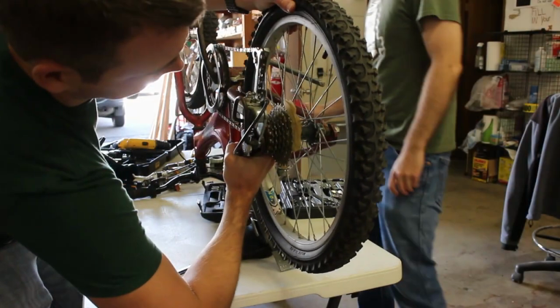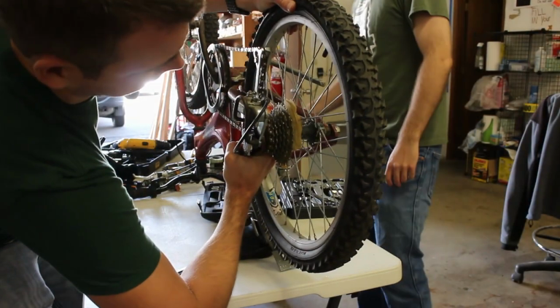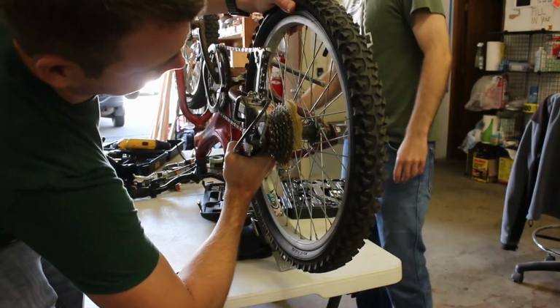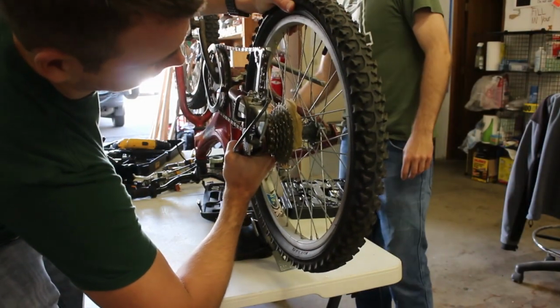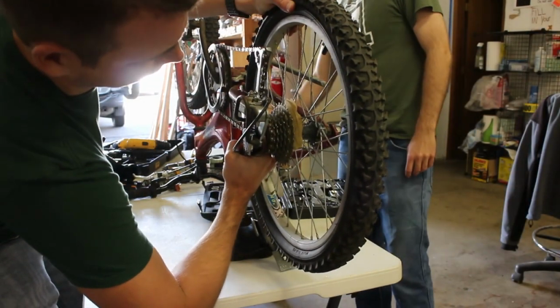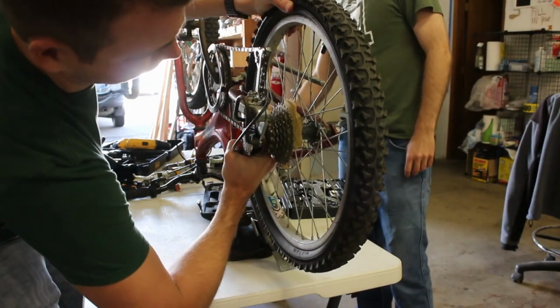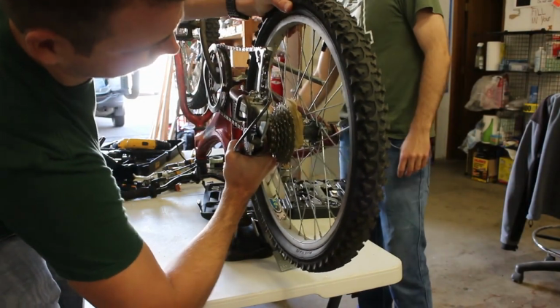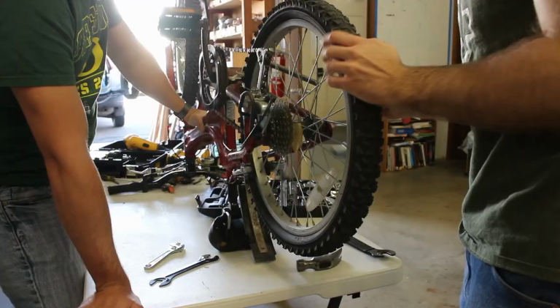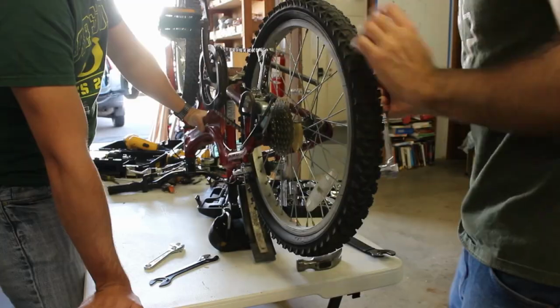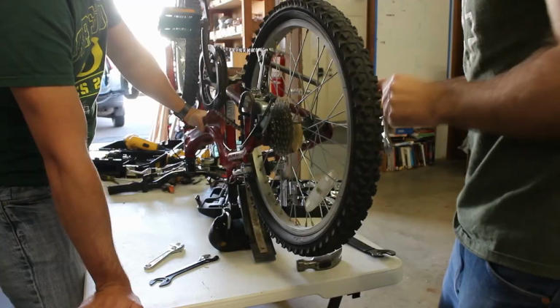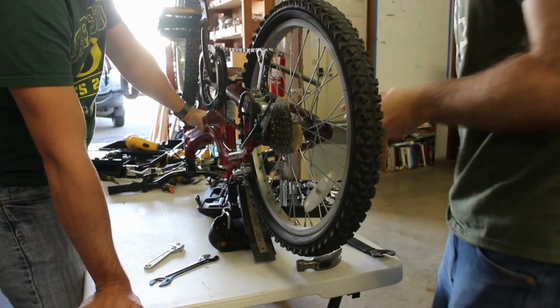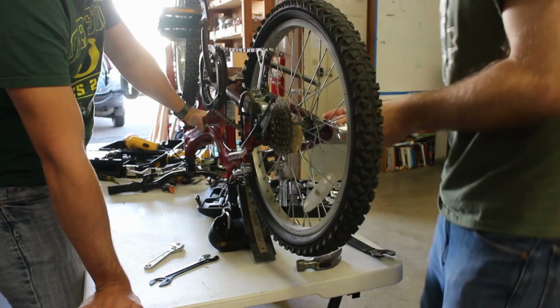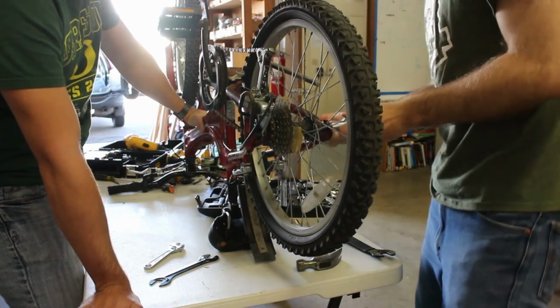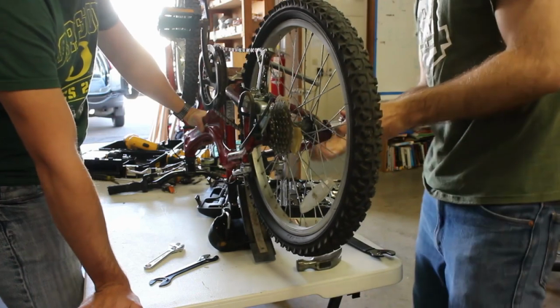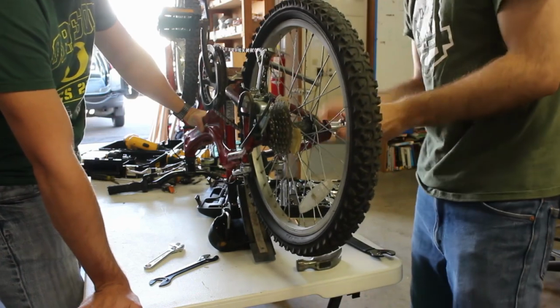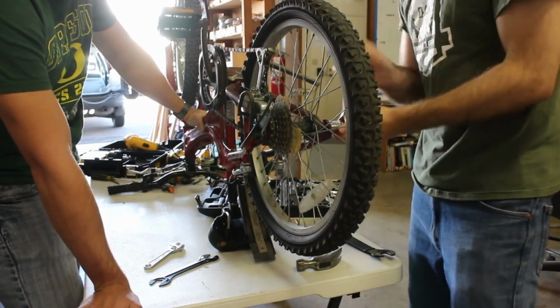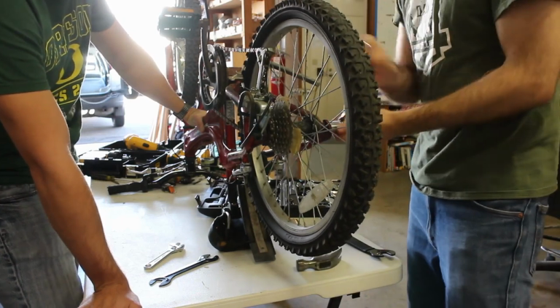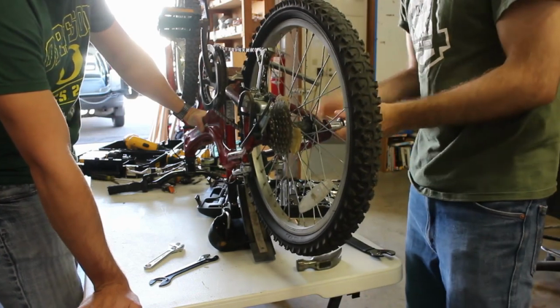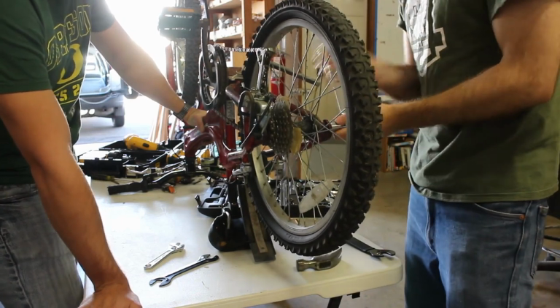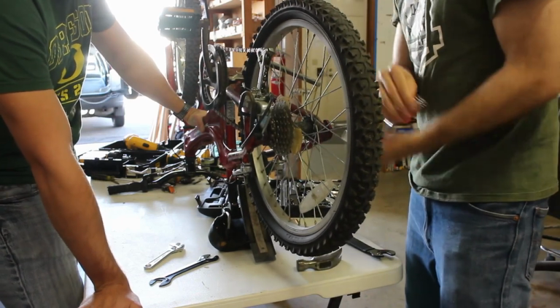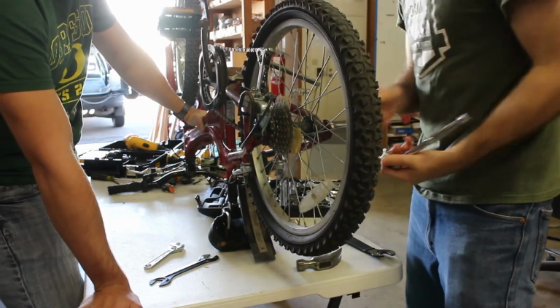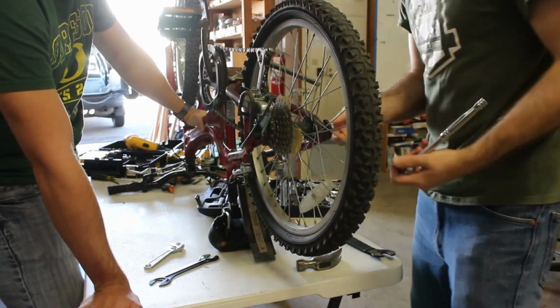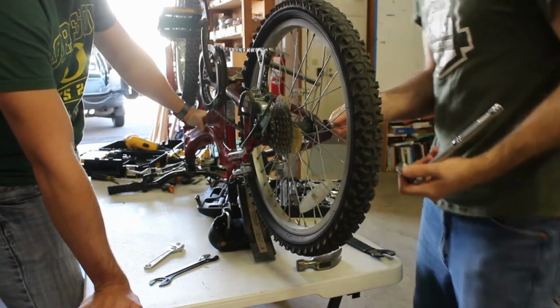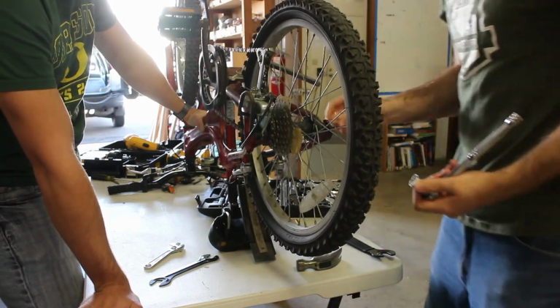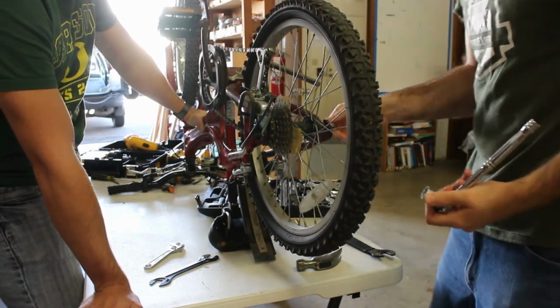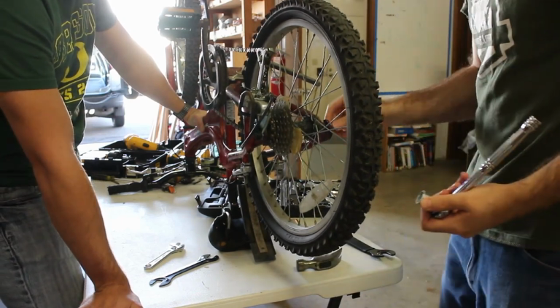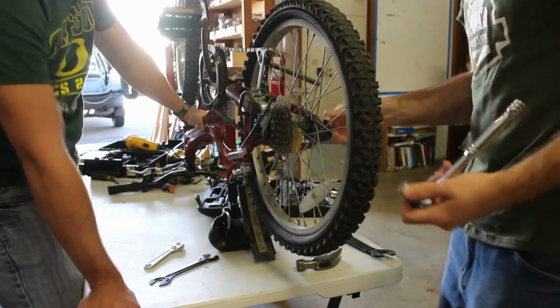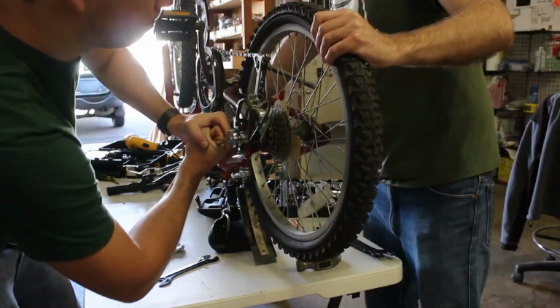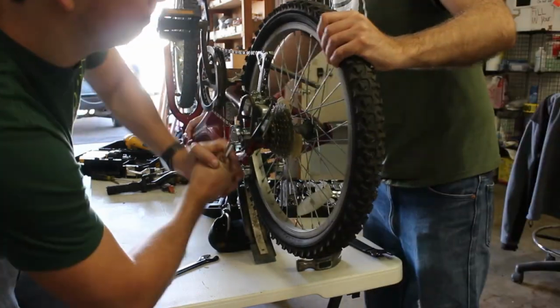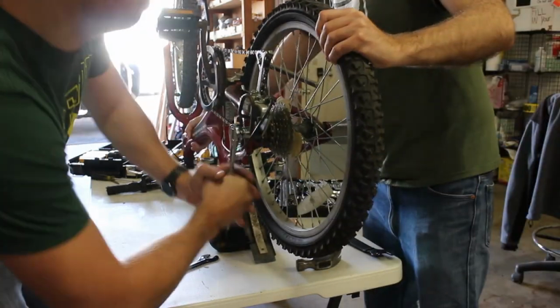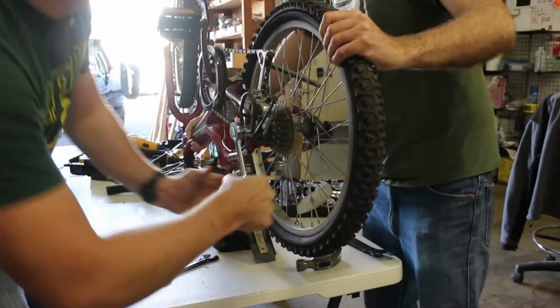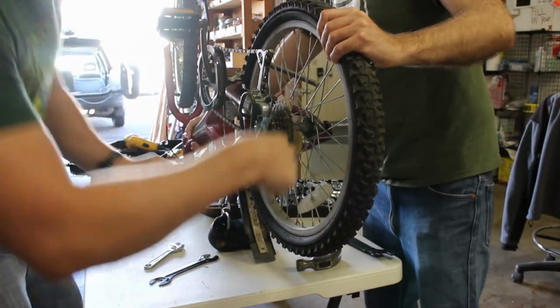First we had to remove the wheel. This thing was really bolted on there, so it took a little bit of work.